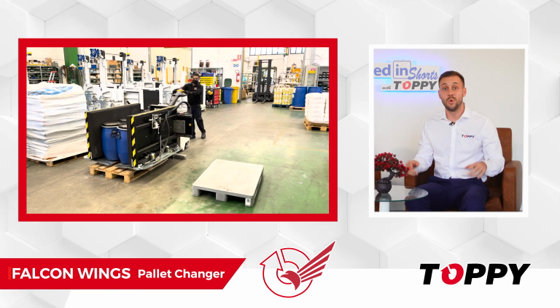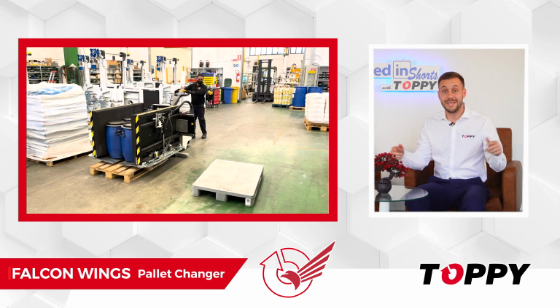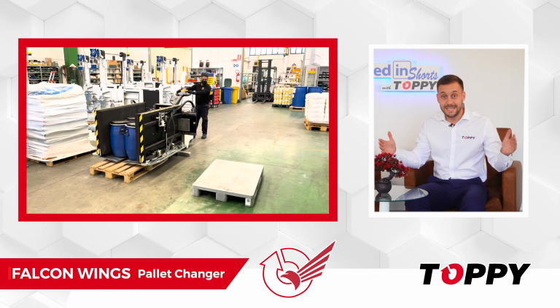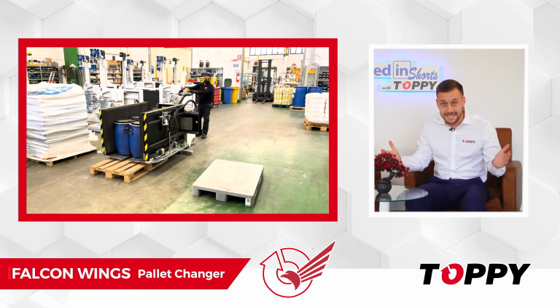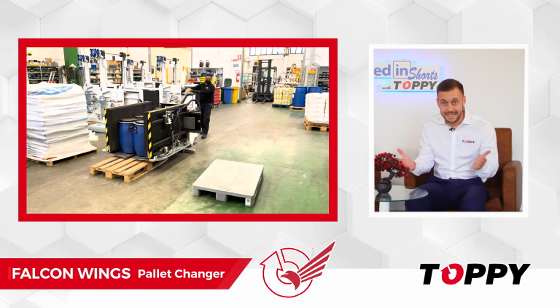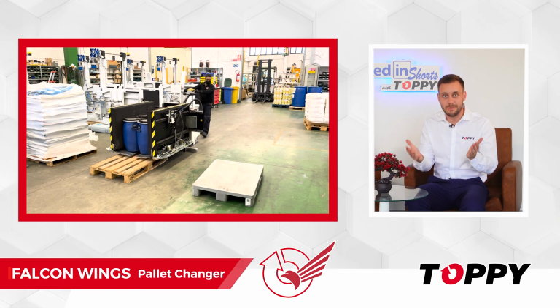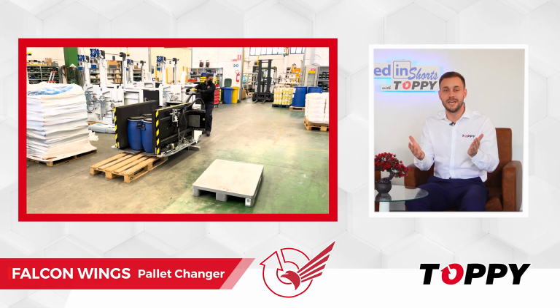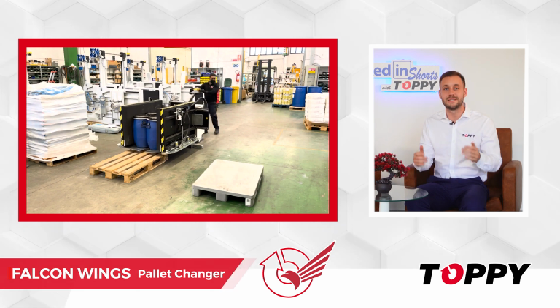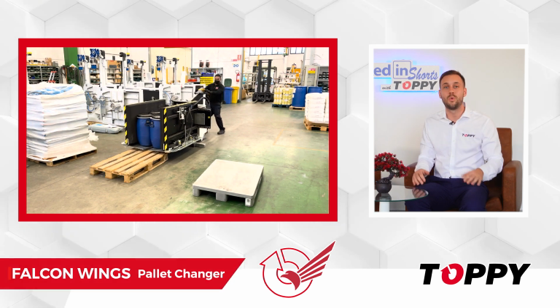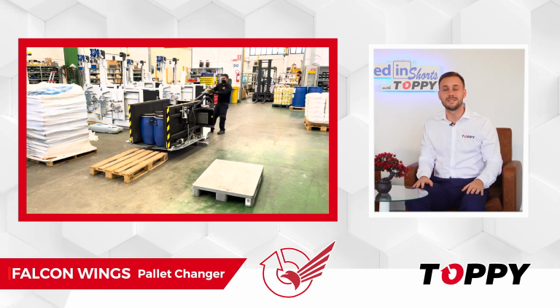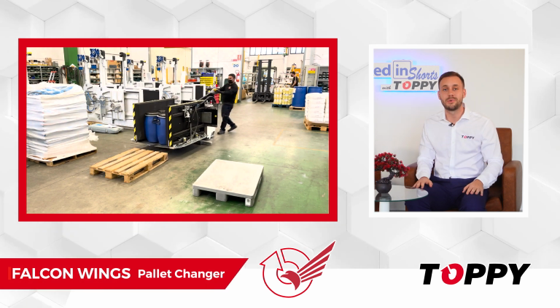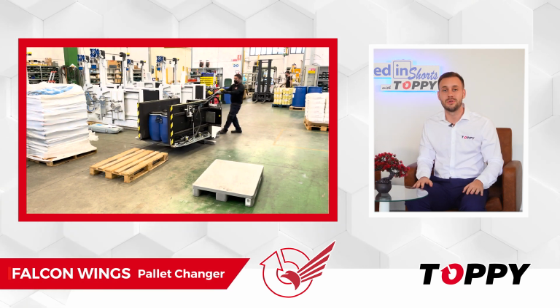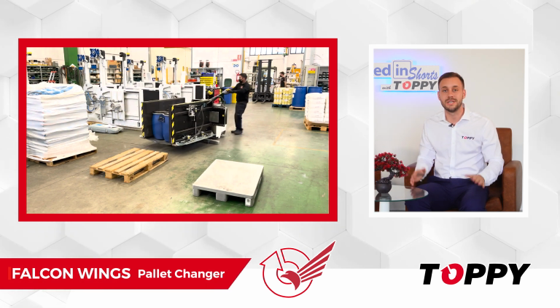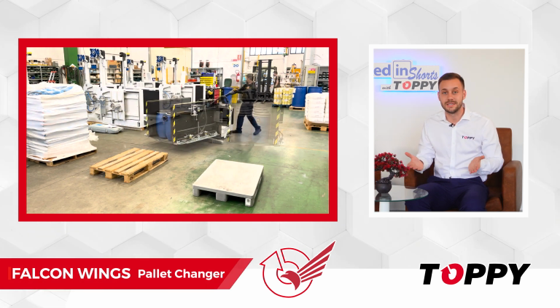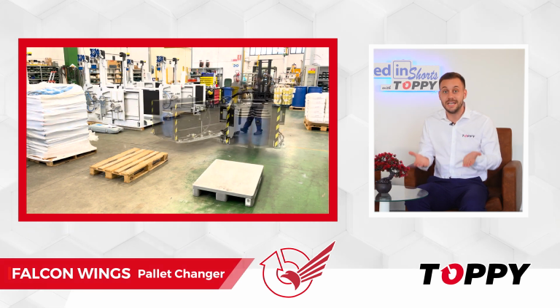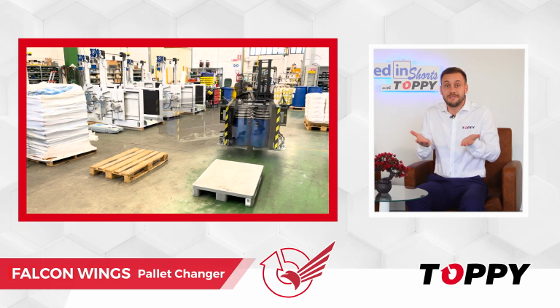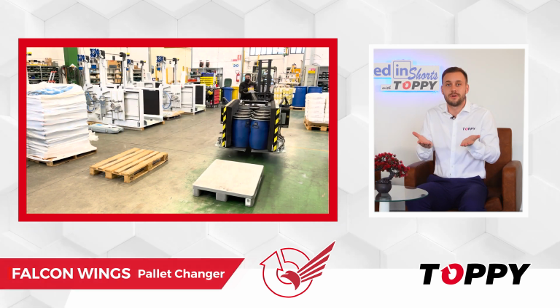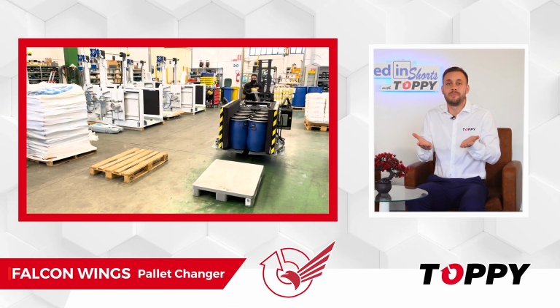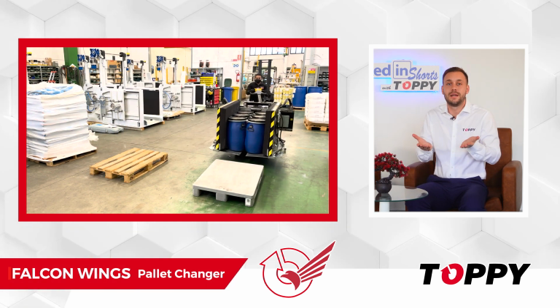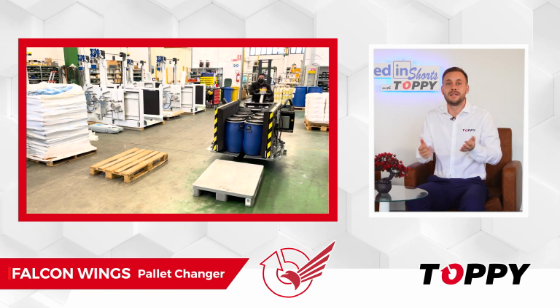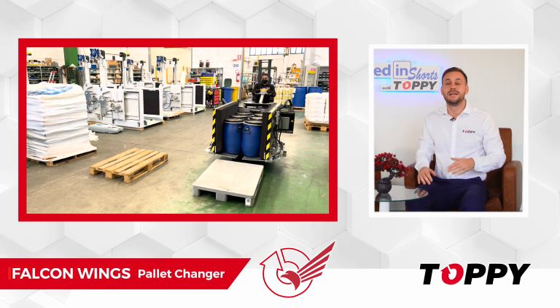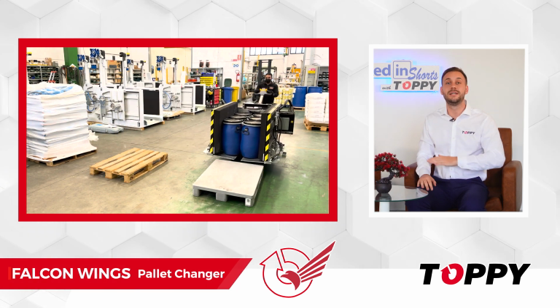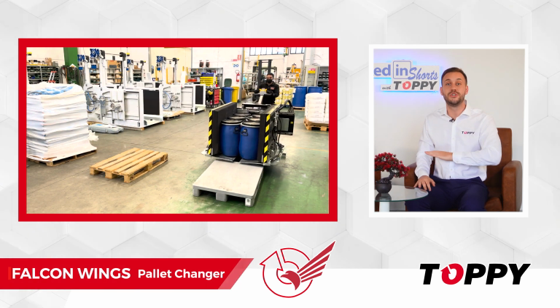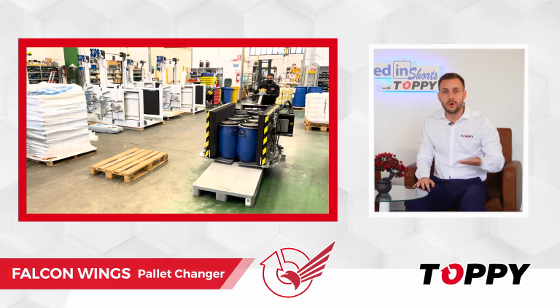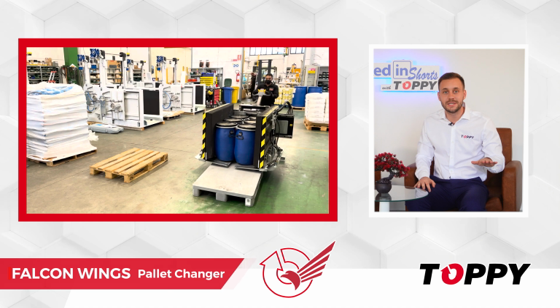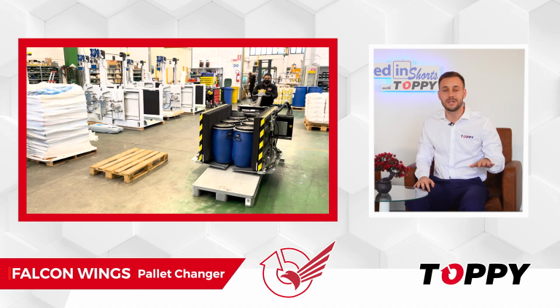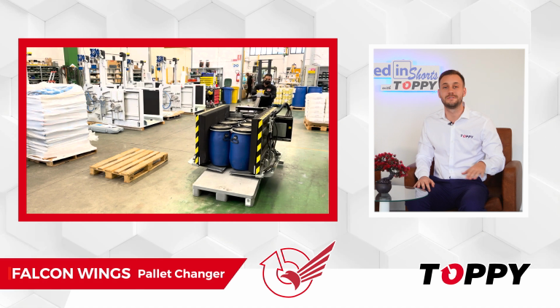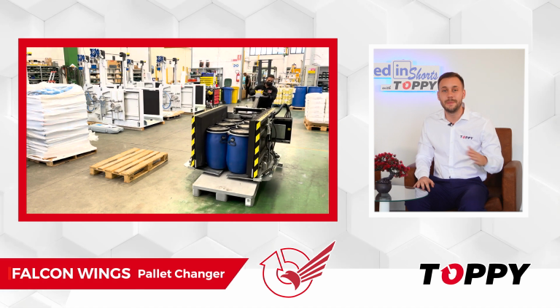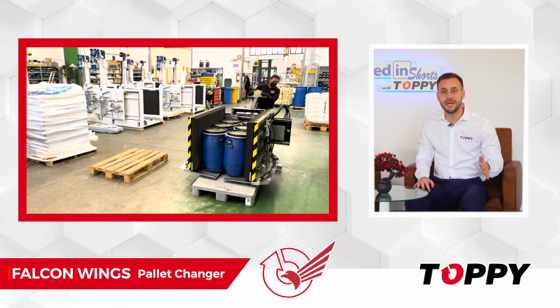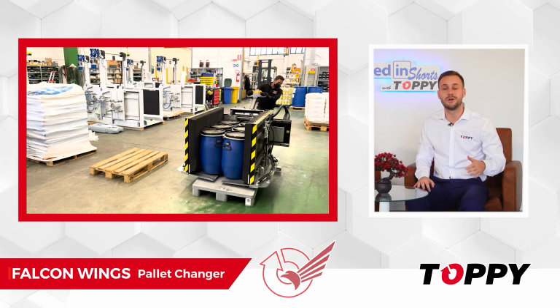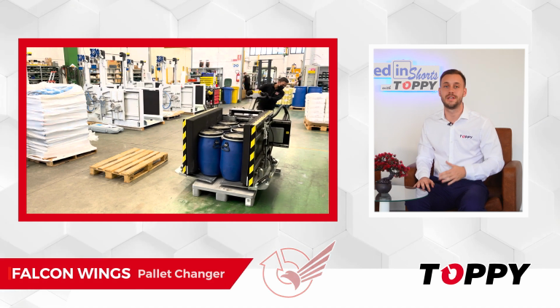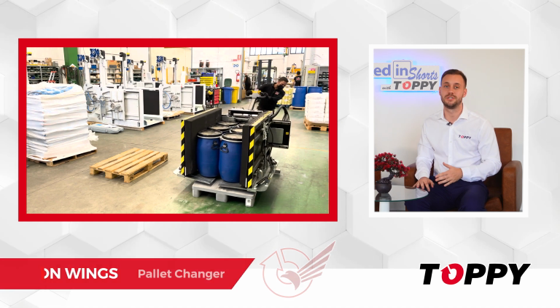With these extendable blades, once the product is lifted from the pallet, there is no risk of slipping or damage.